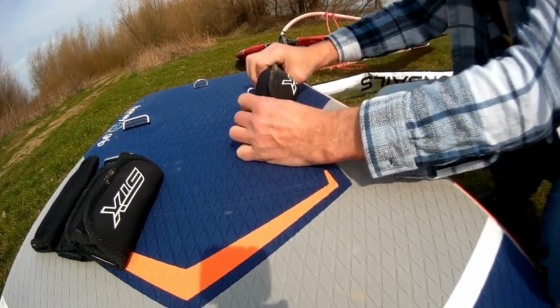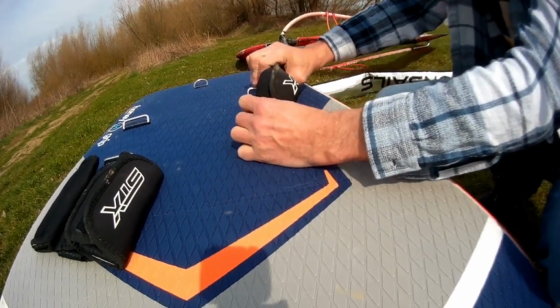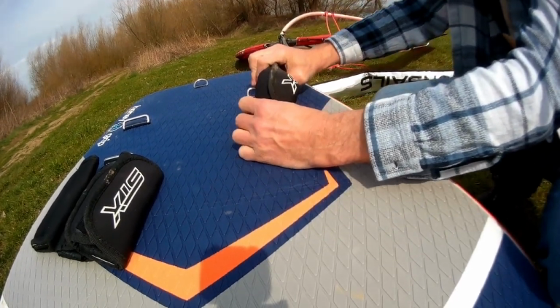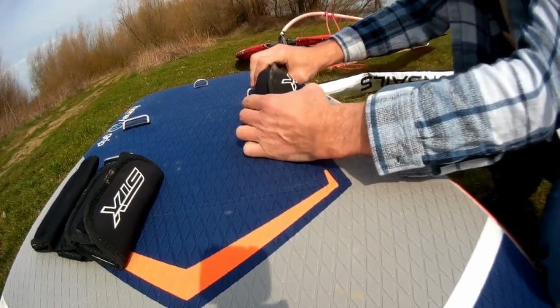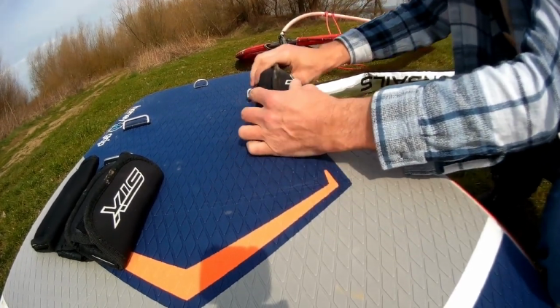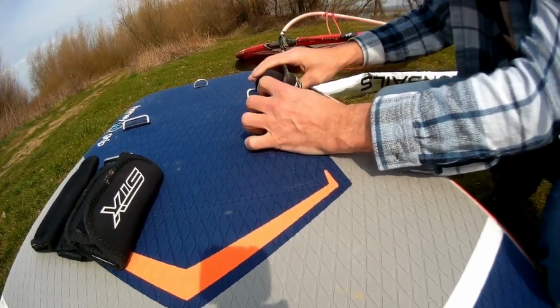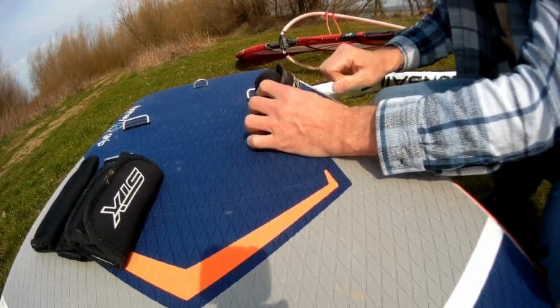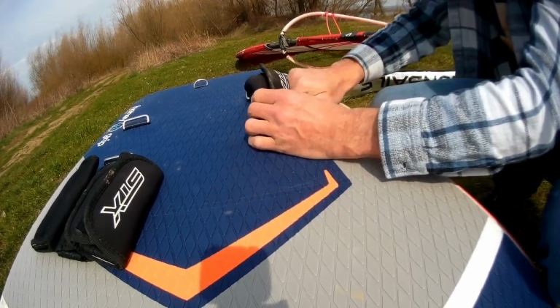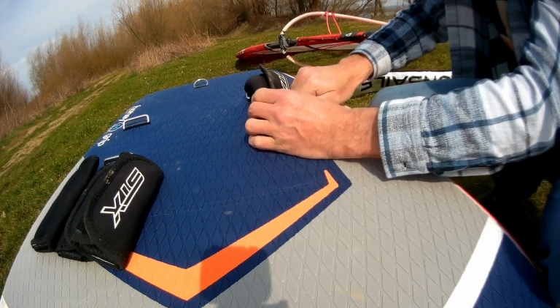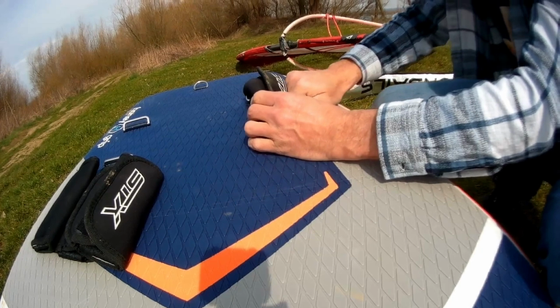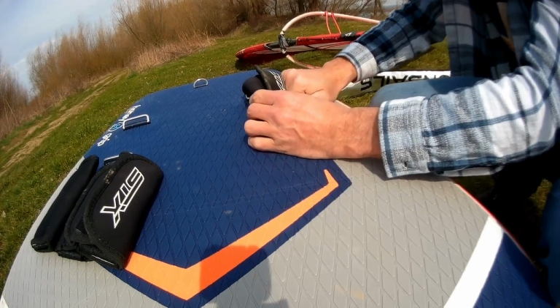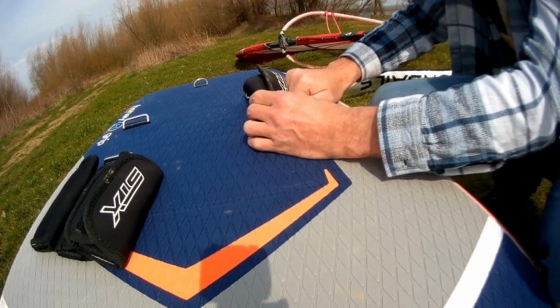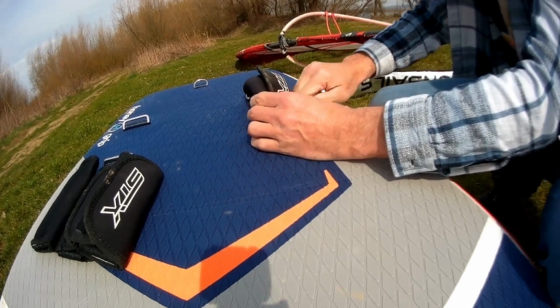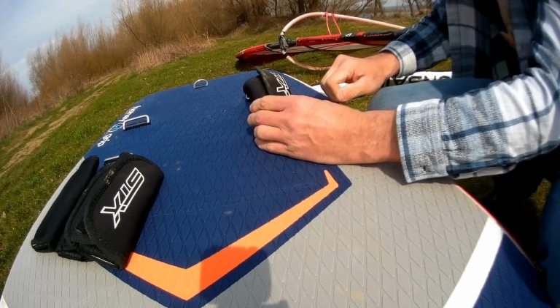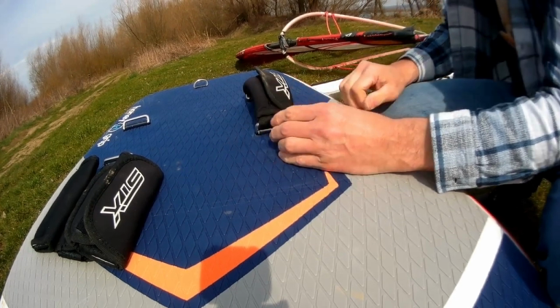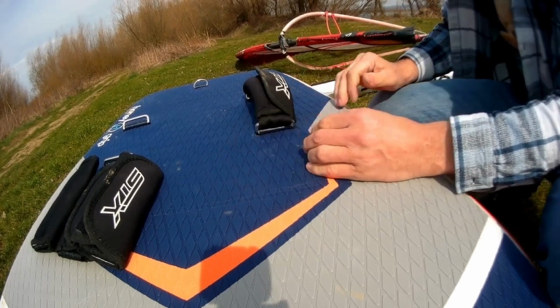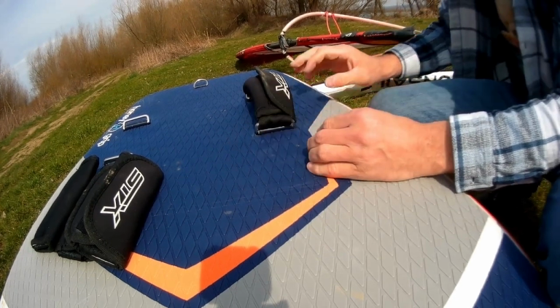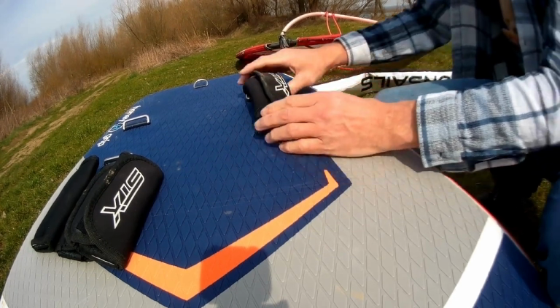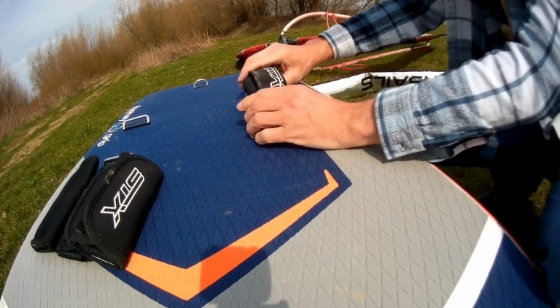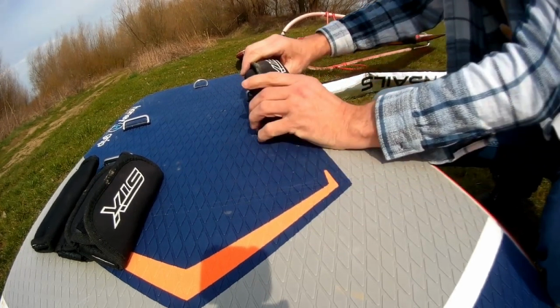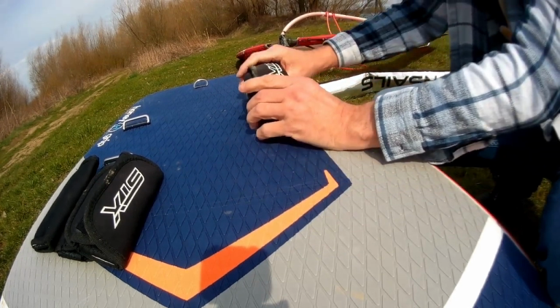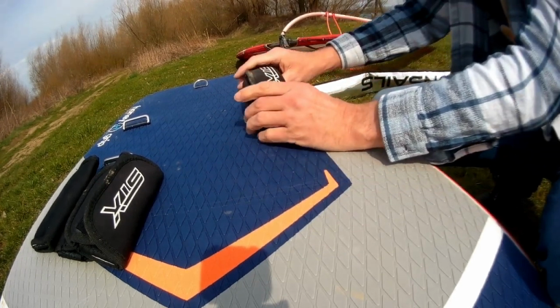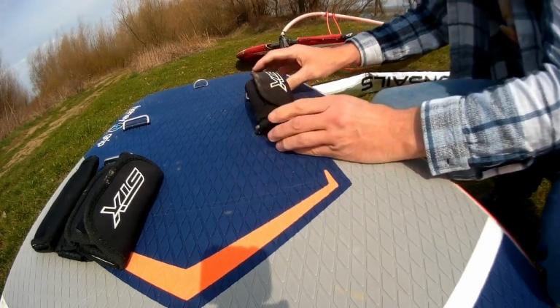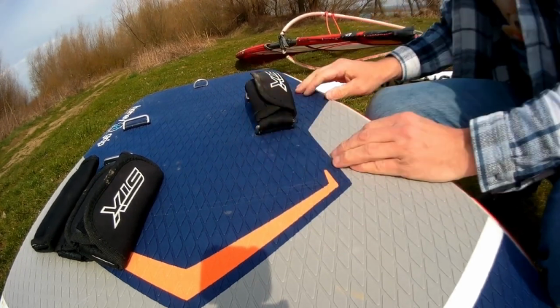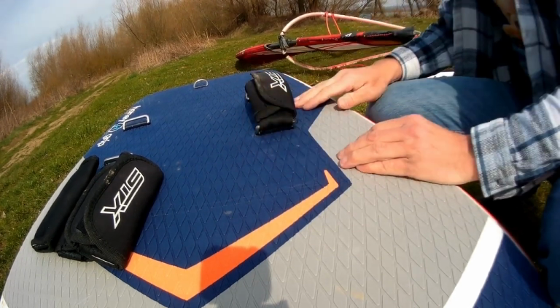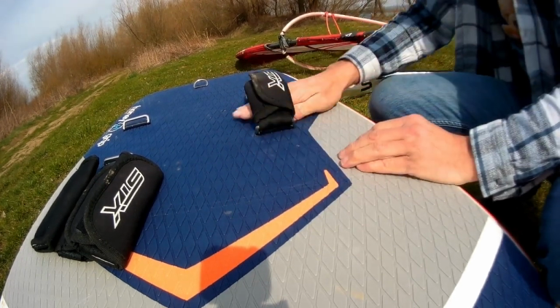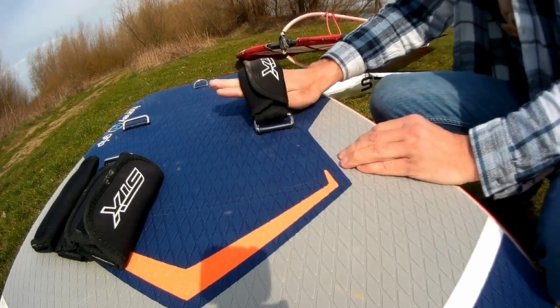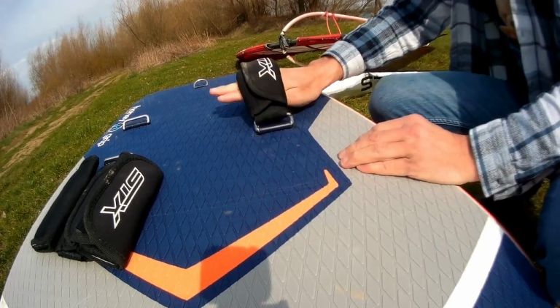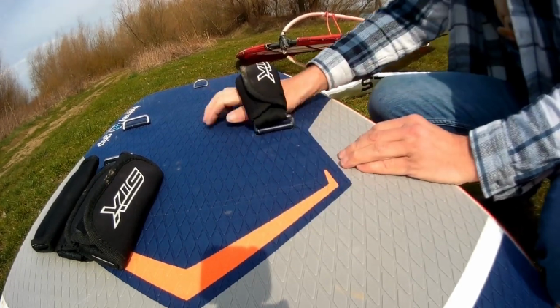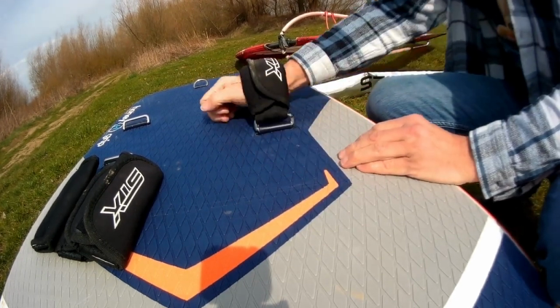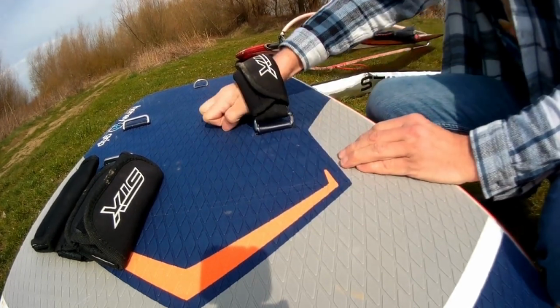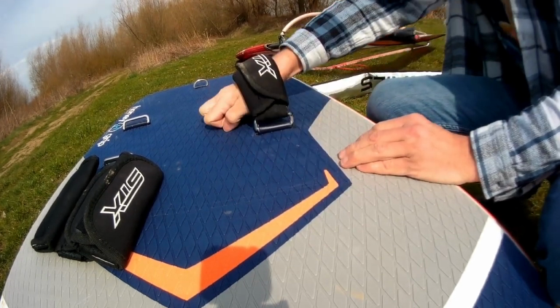During my testing, in the course of 2 hours of riding in a planing, the foot straps got loose 3 times.